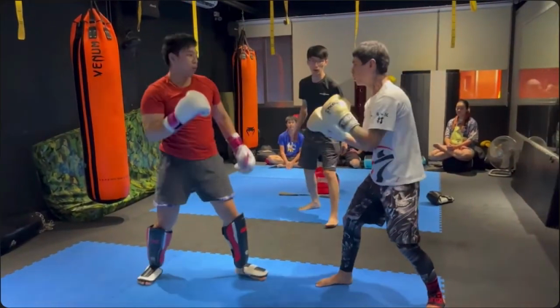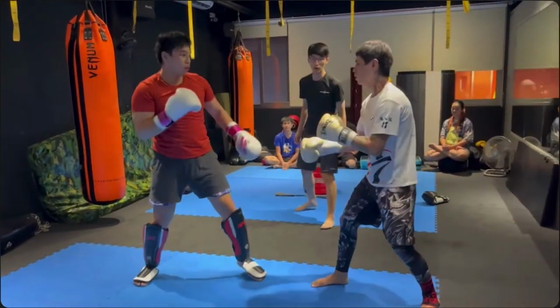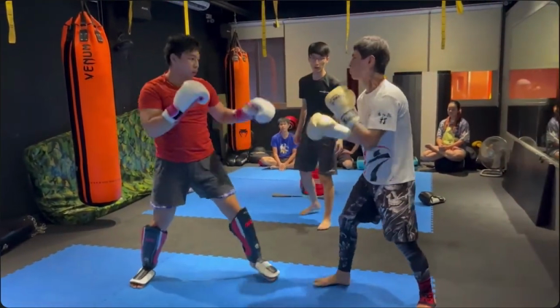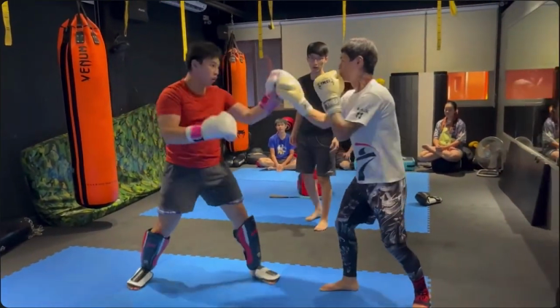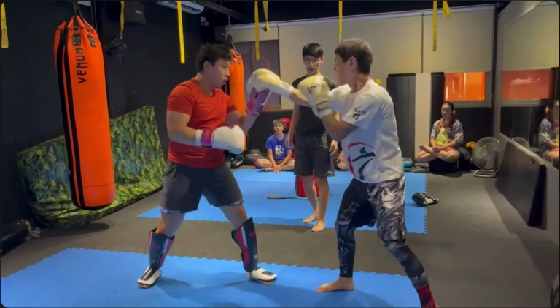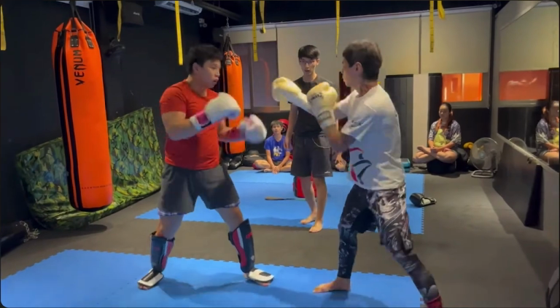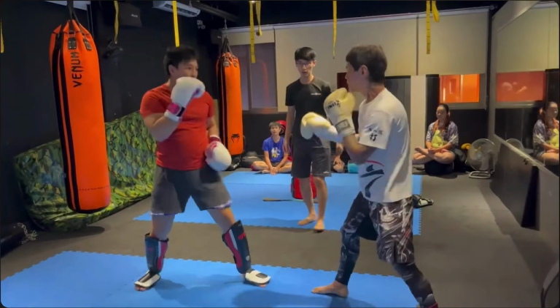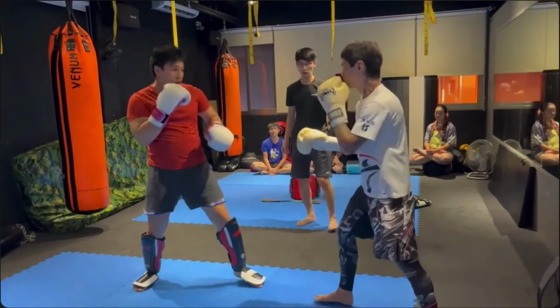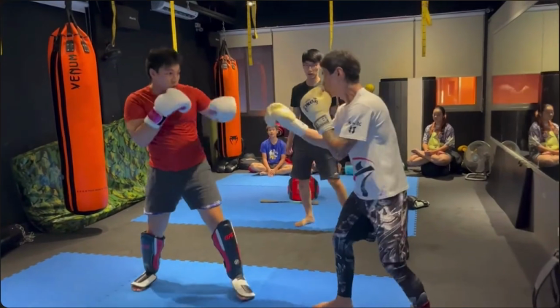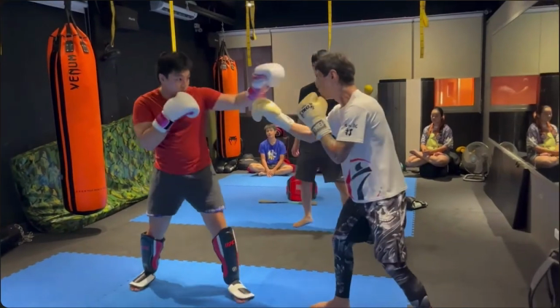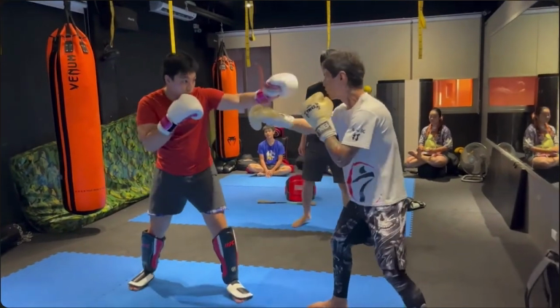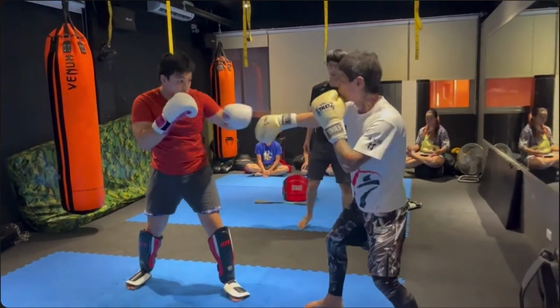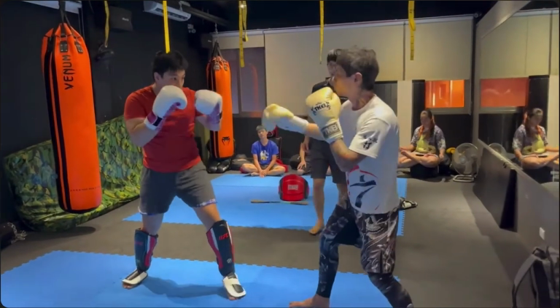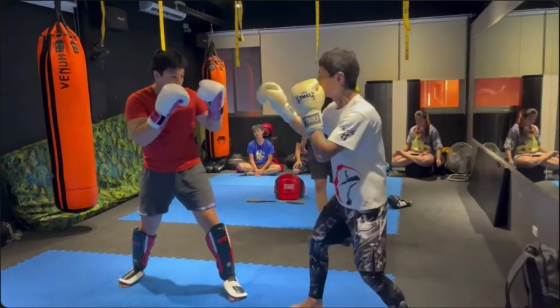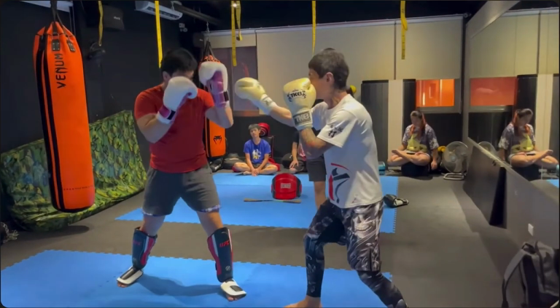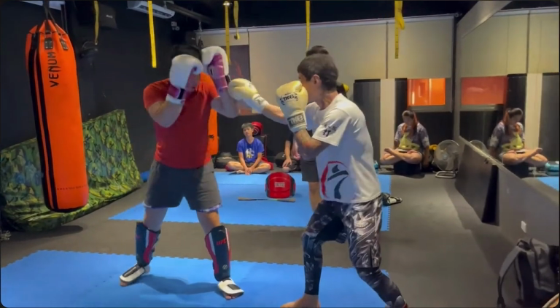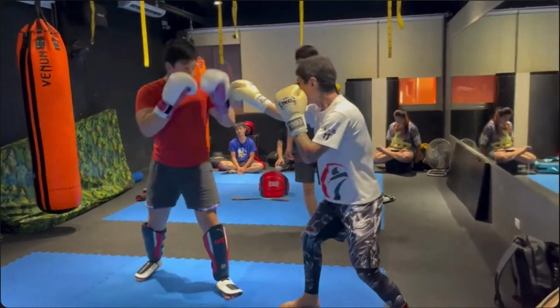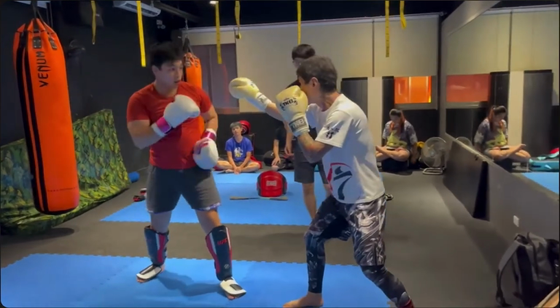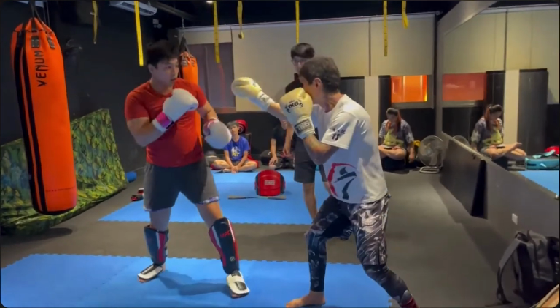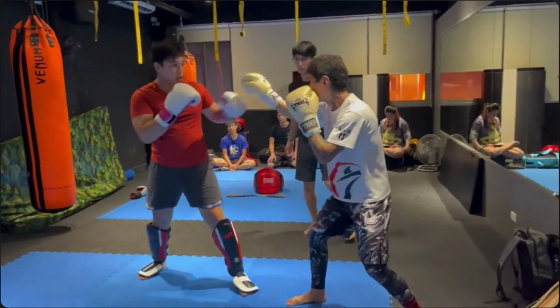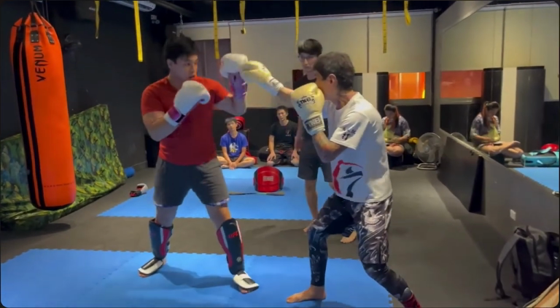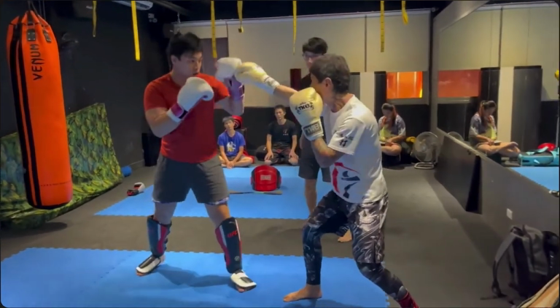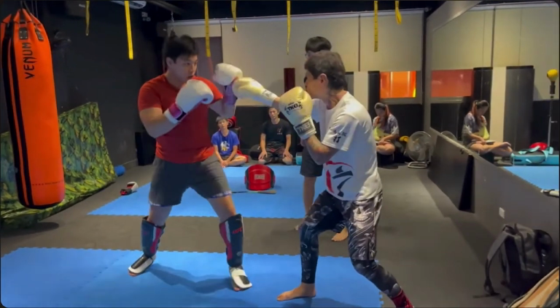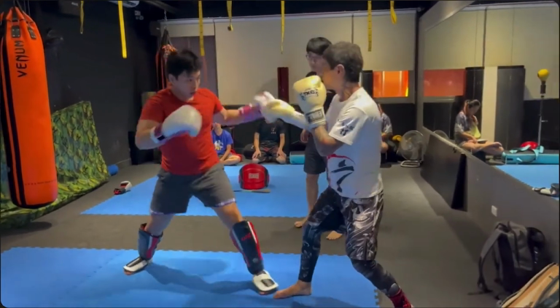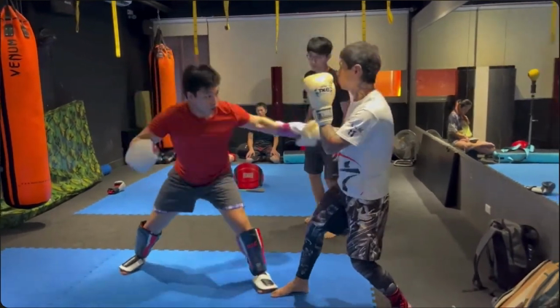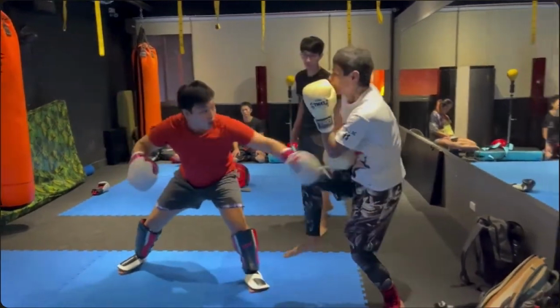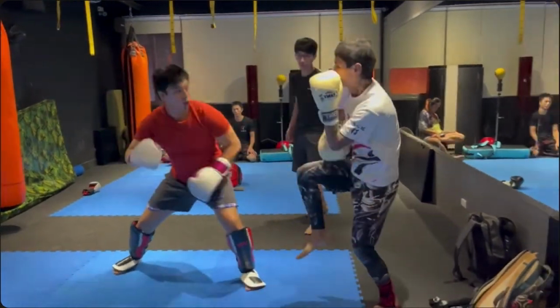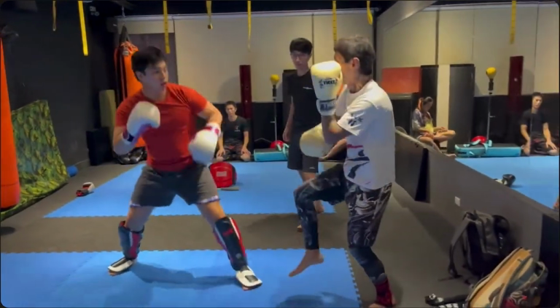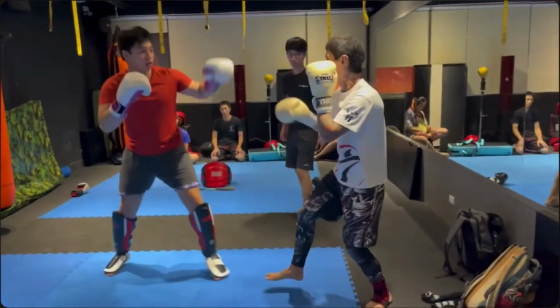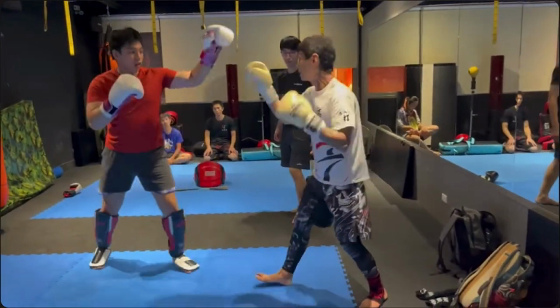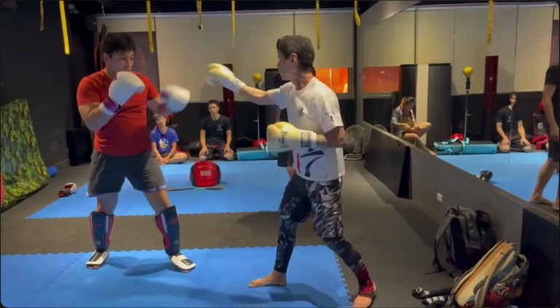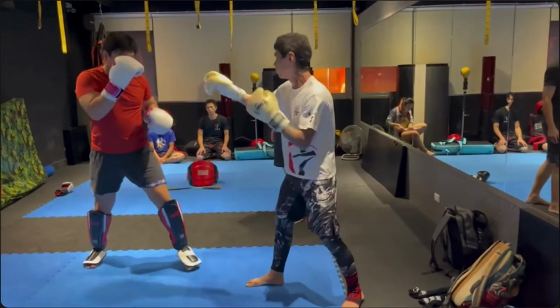So obviously guys, this is sparring. They're not trying to hurt each other — they're just trying to exchange and learn.